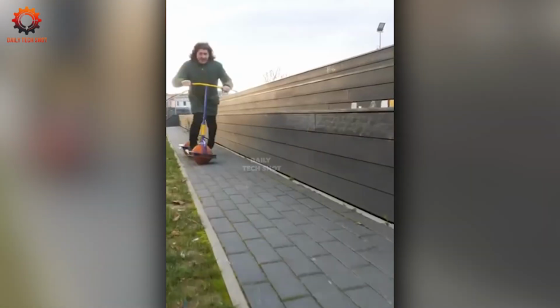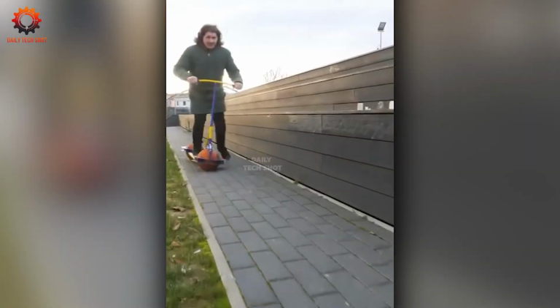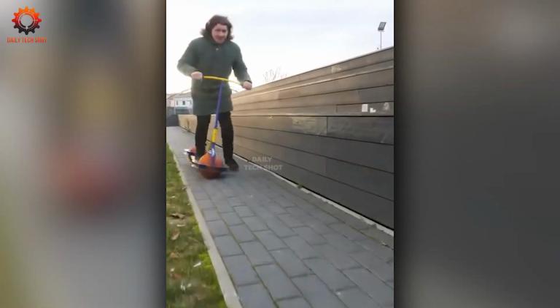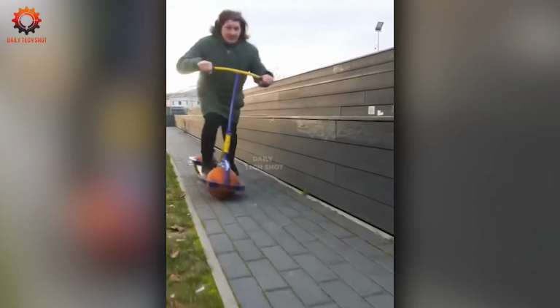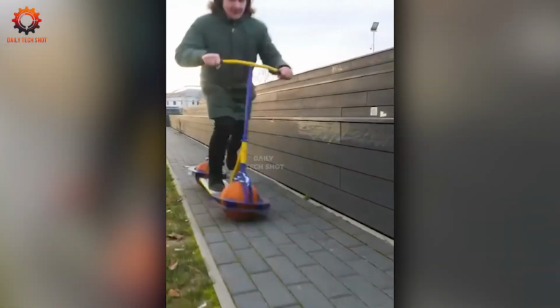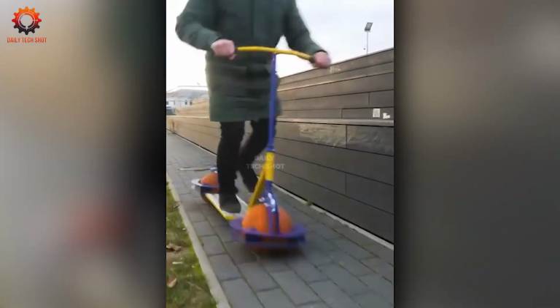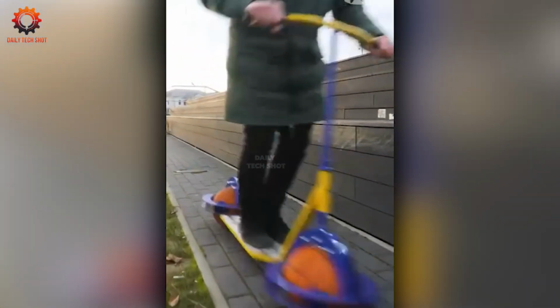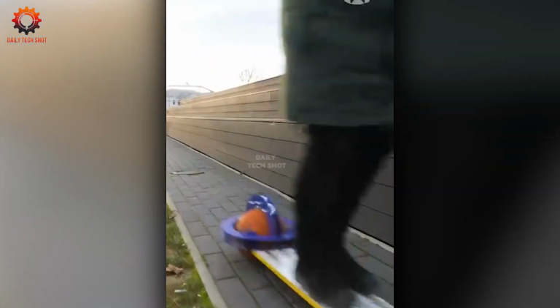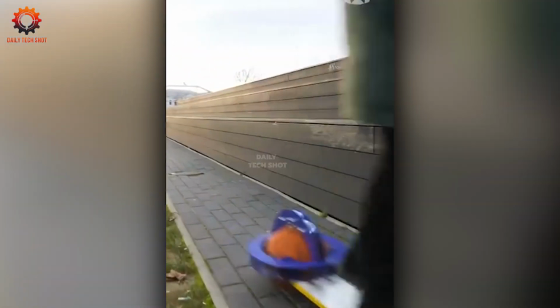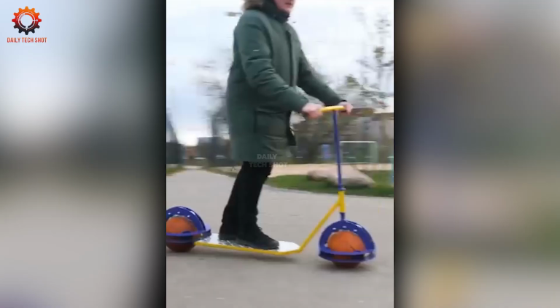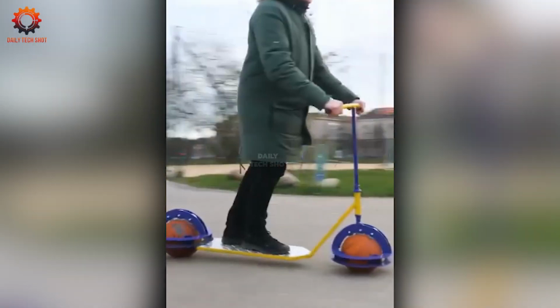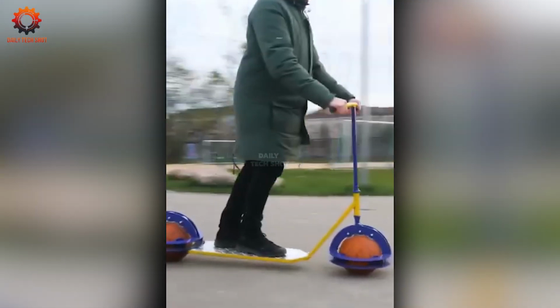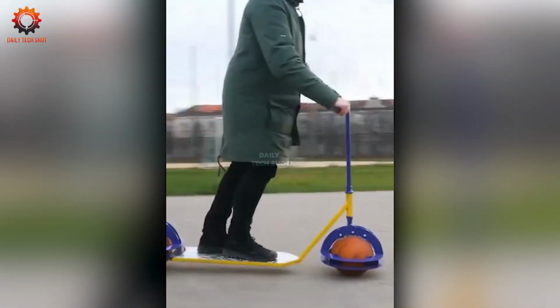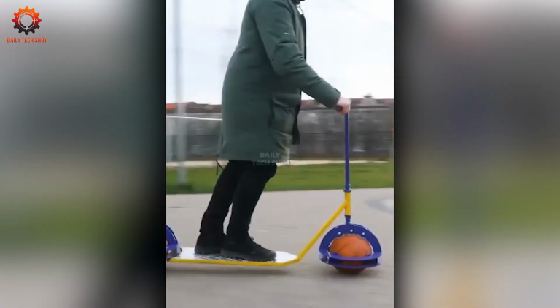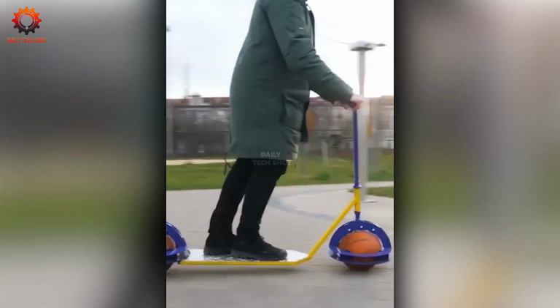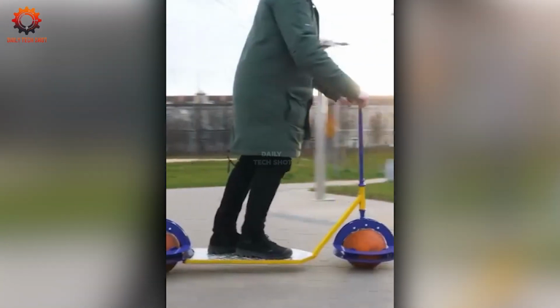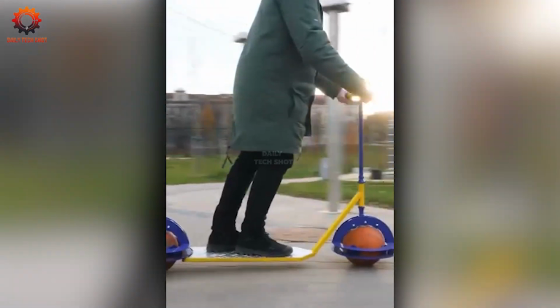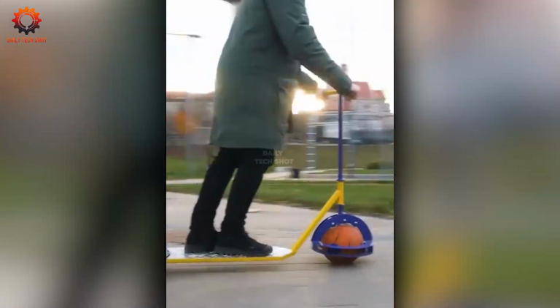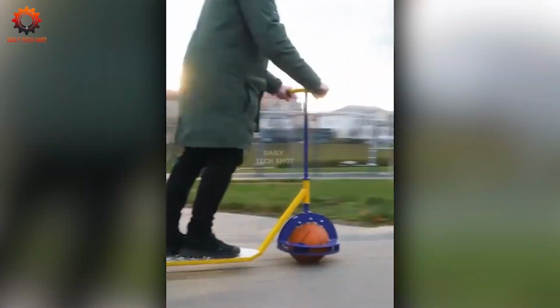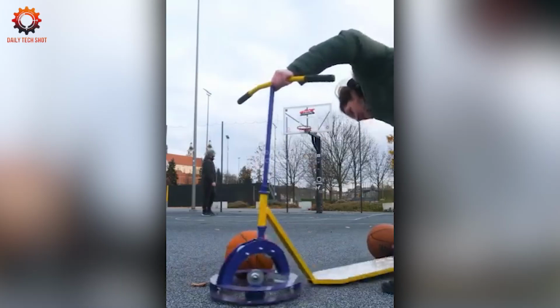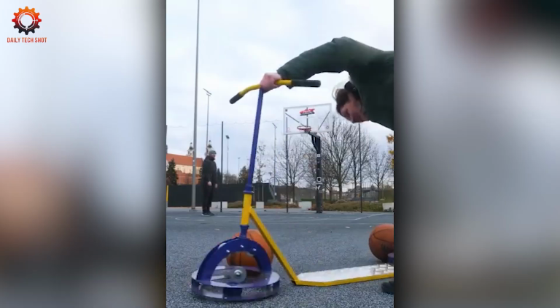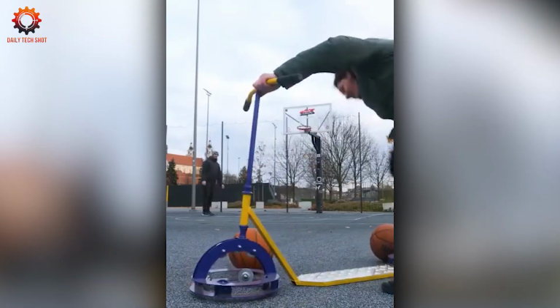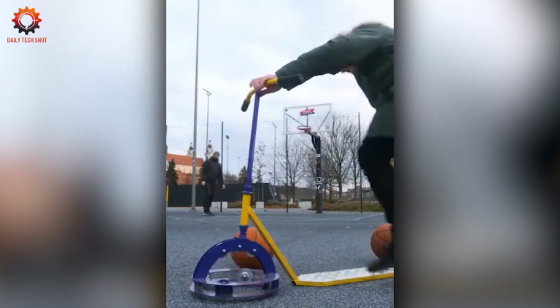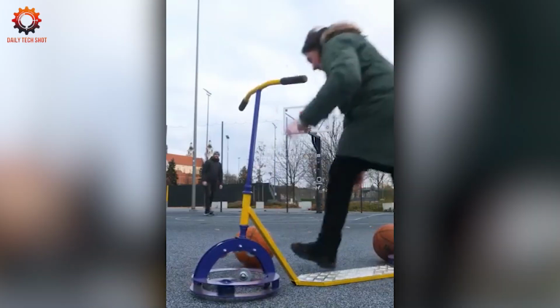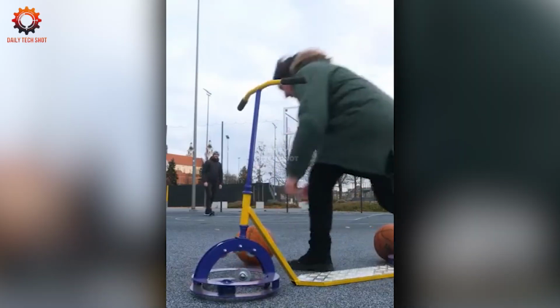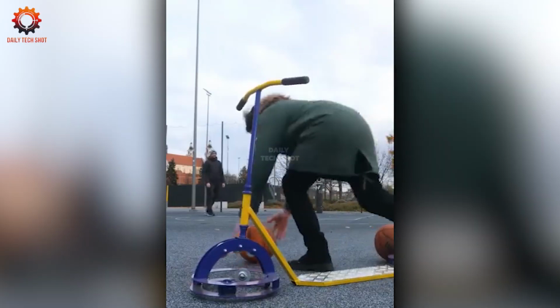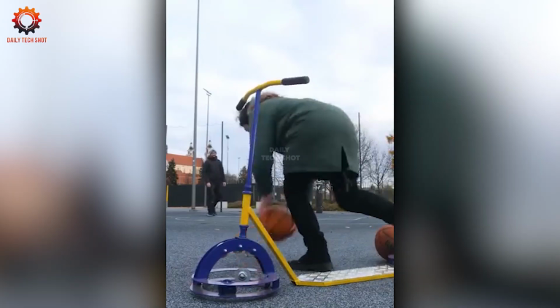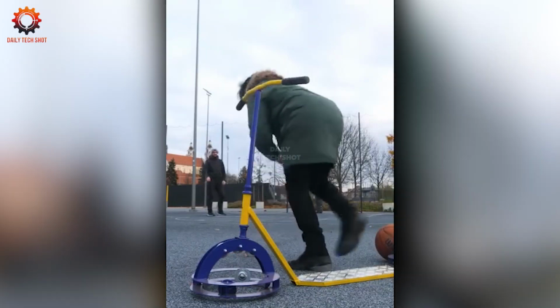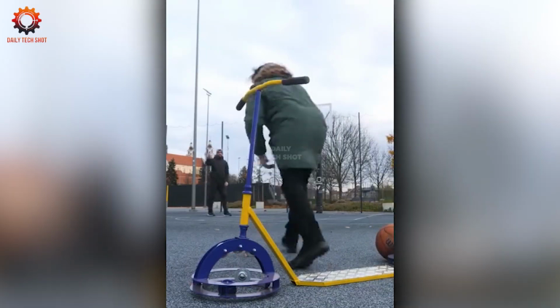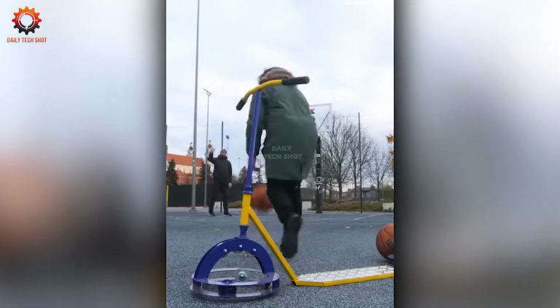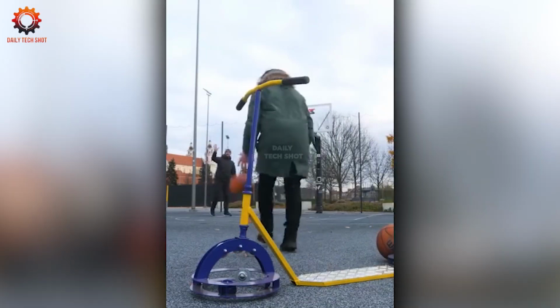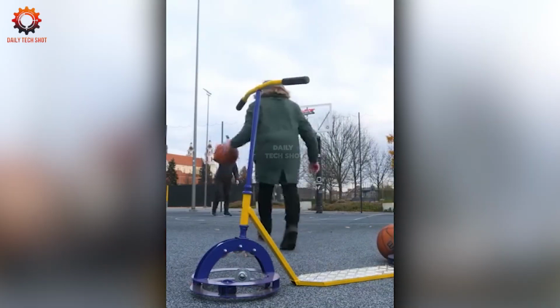And now meet the scooter with a surprise twist — instead of wheels, it rides on basketballs.